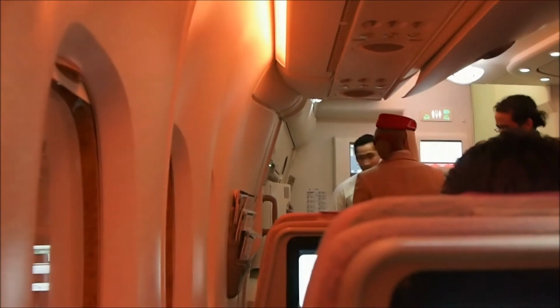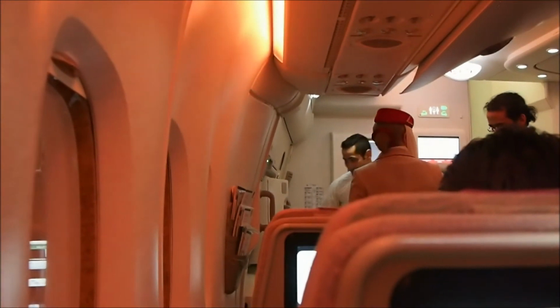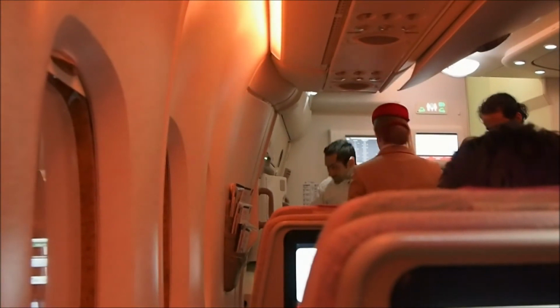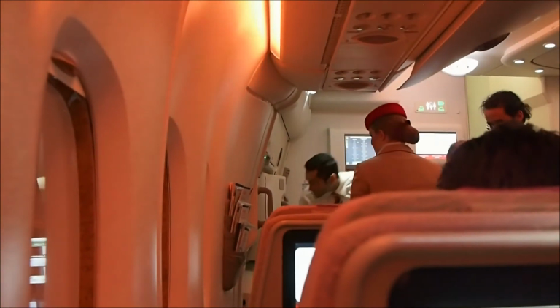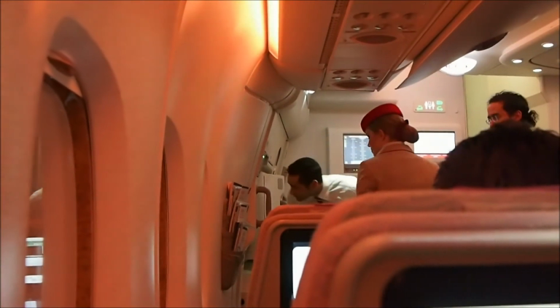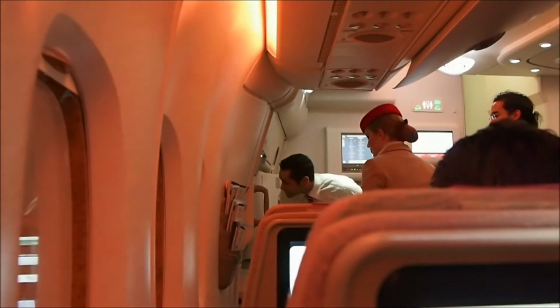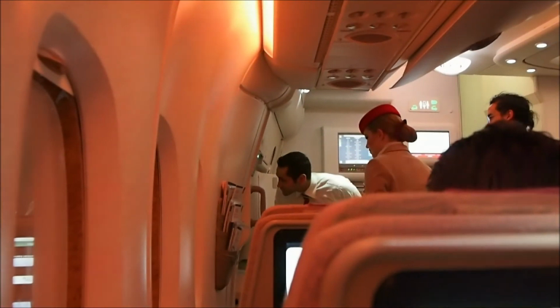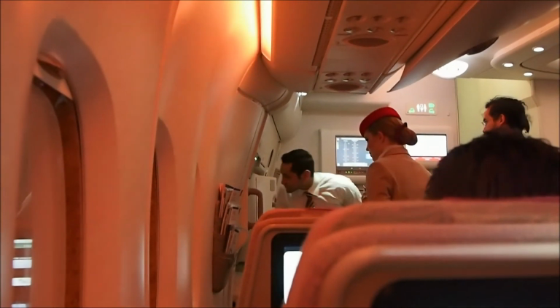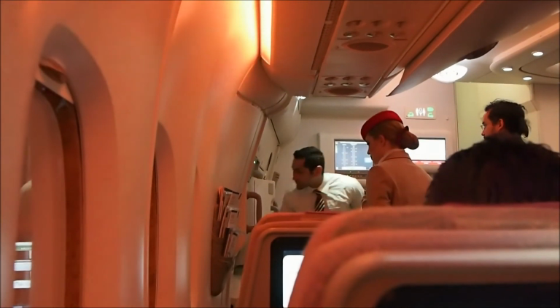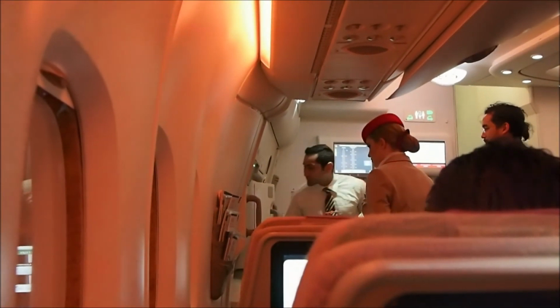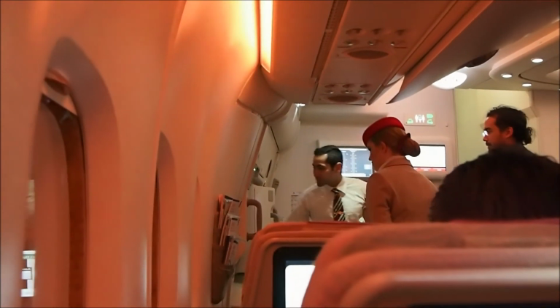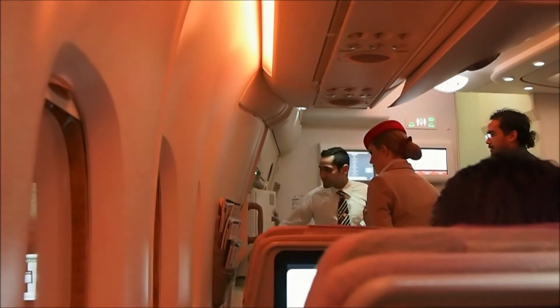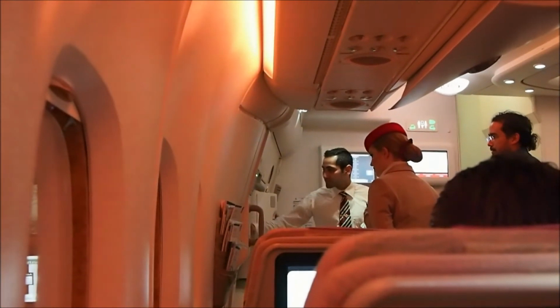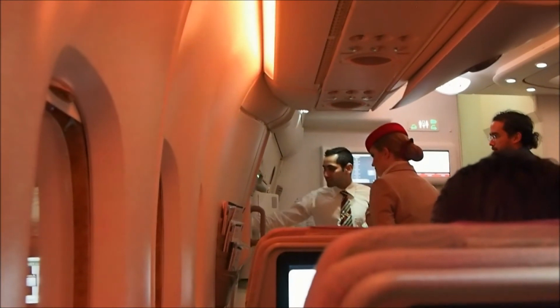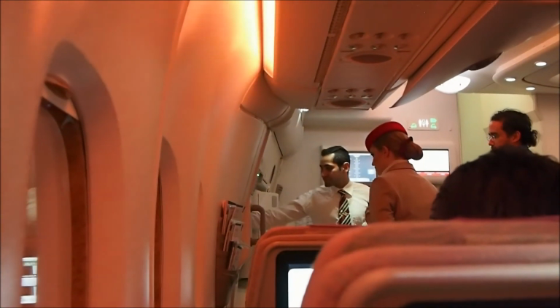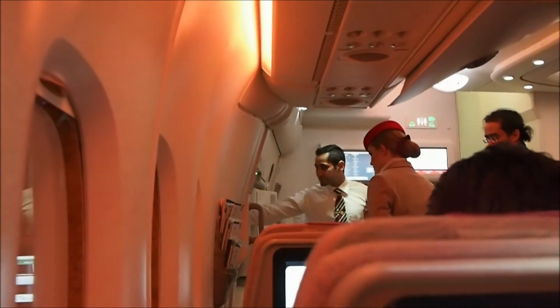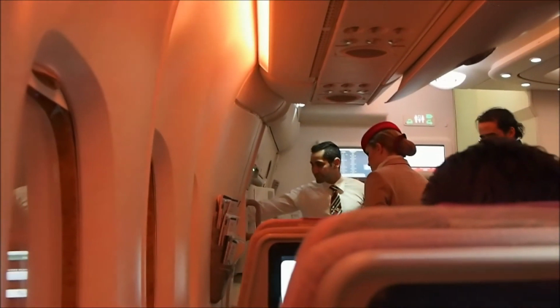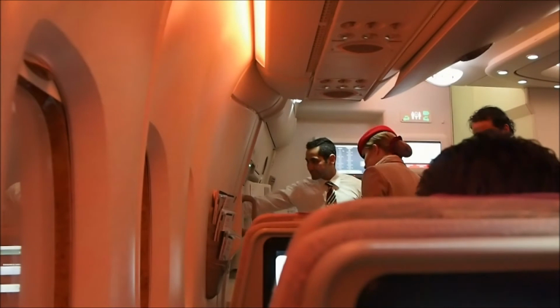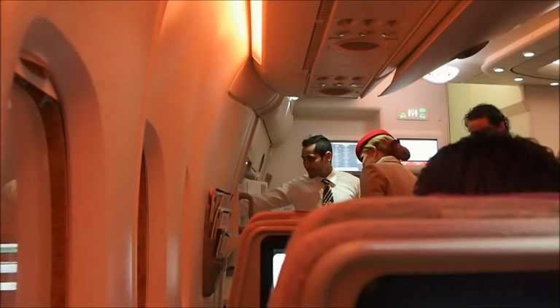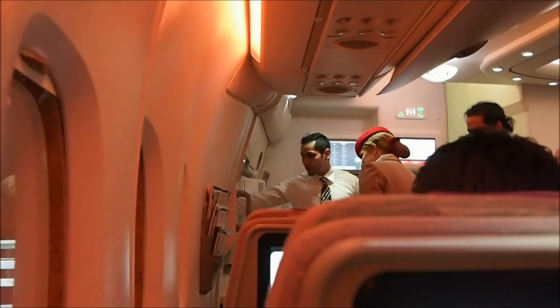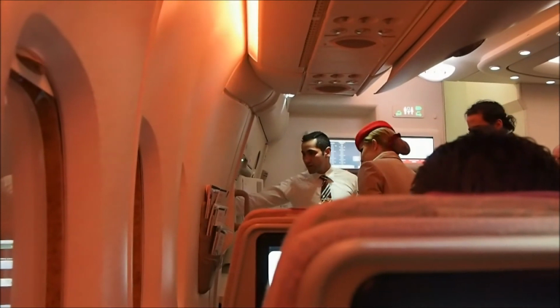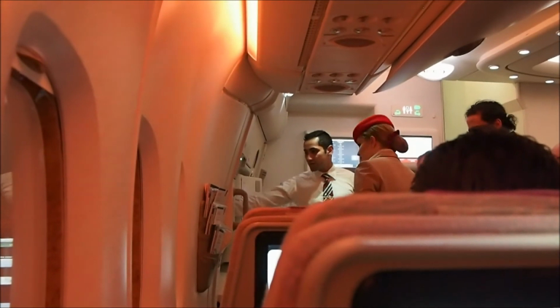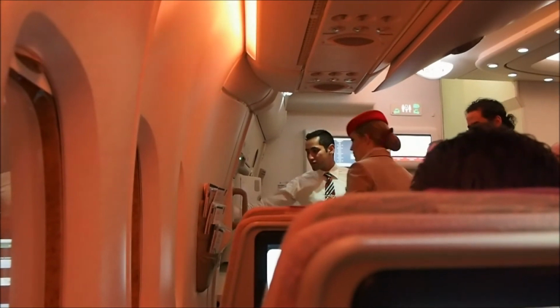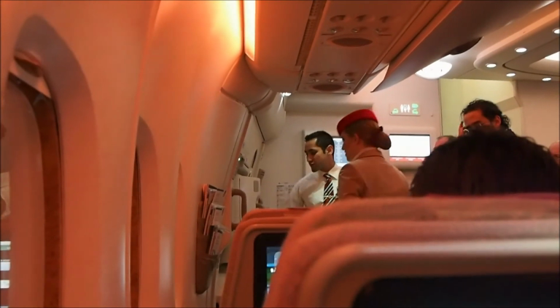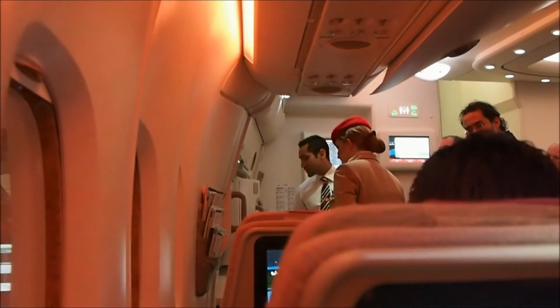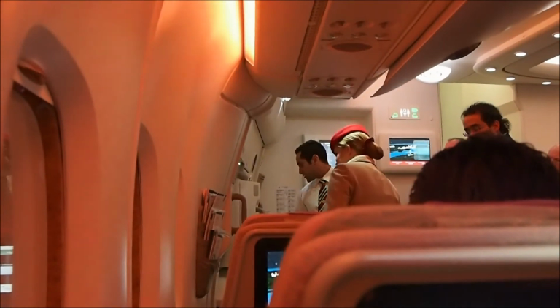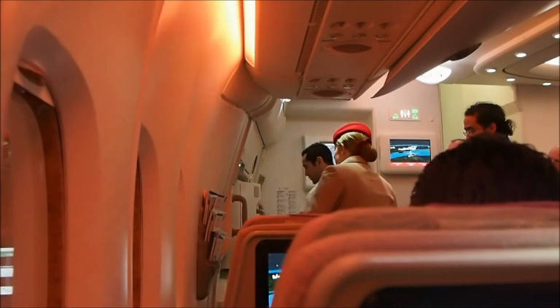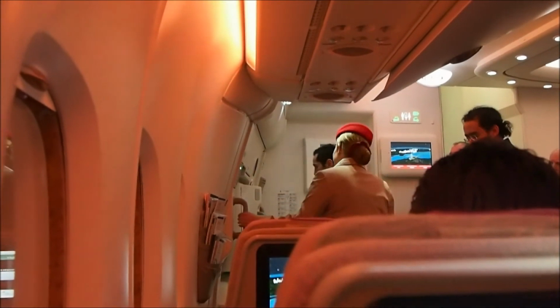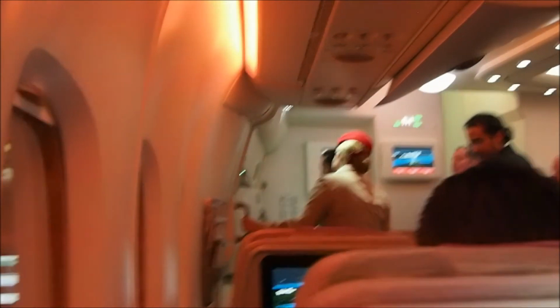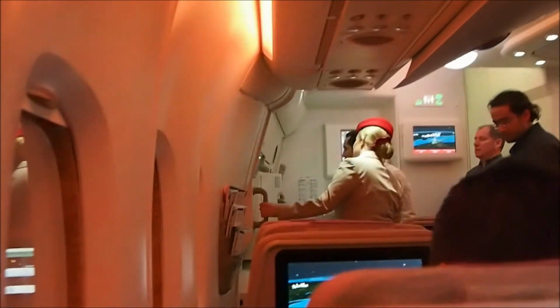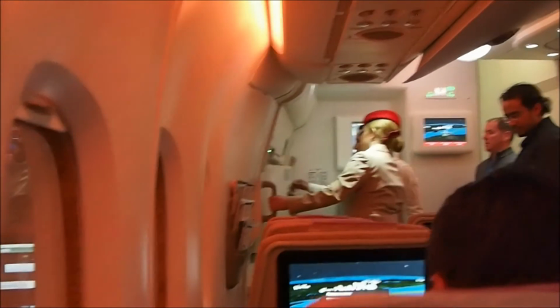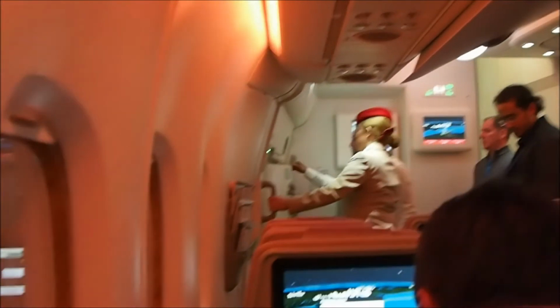Ladies and gentlemen, welcome to Kuala Lumpur. If you have checked-in baggage, please proceed to baggage carousel E to collect your baggage. Thank you.